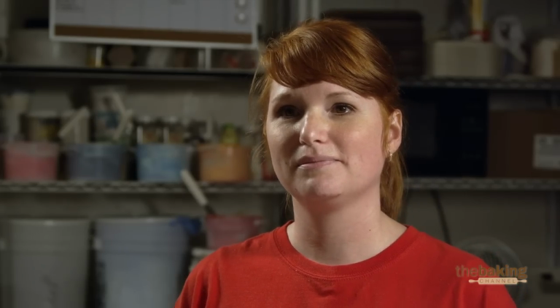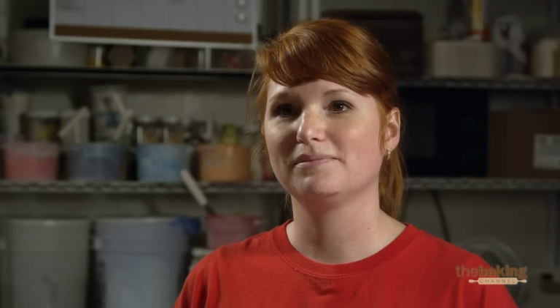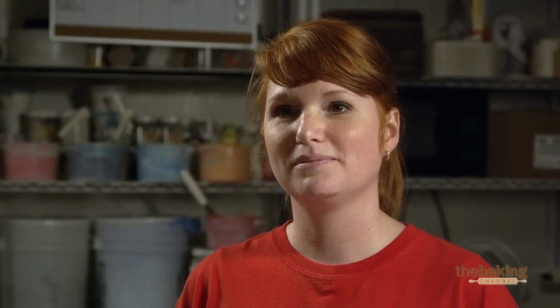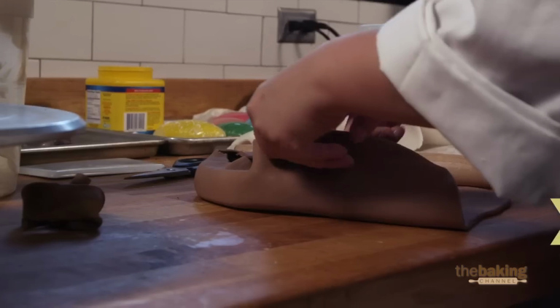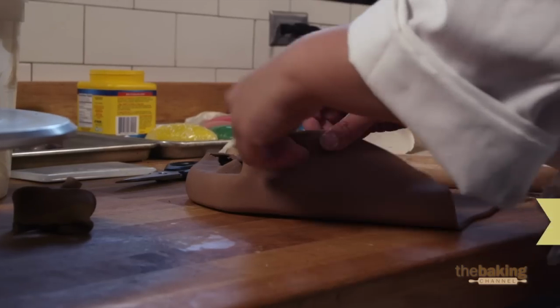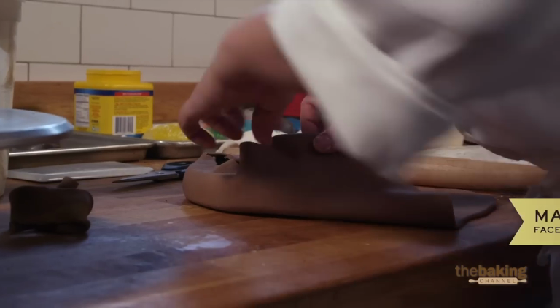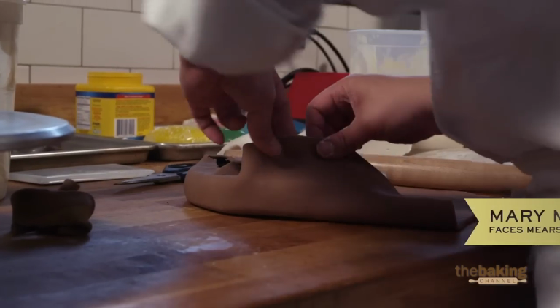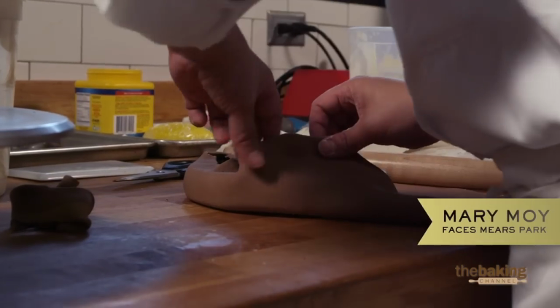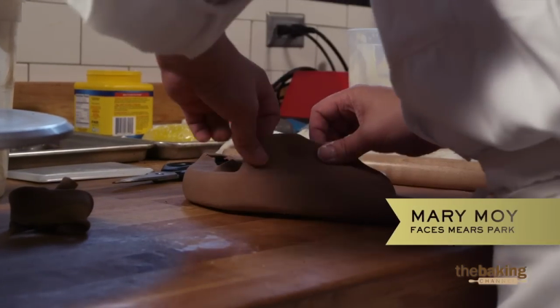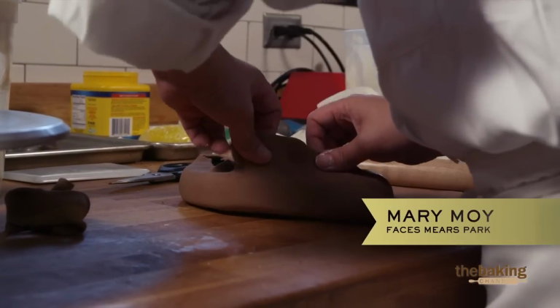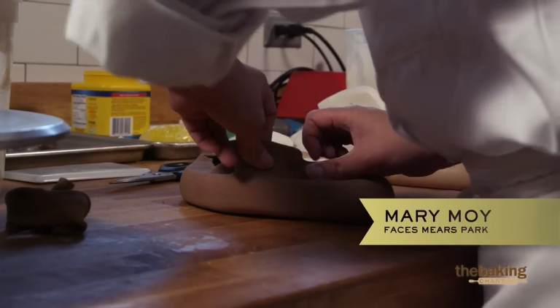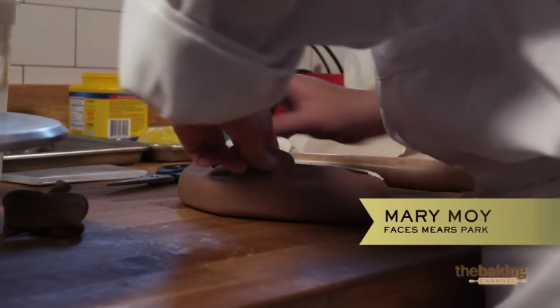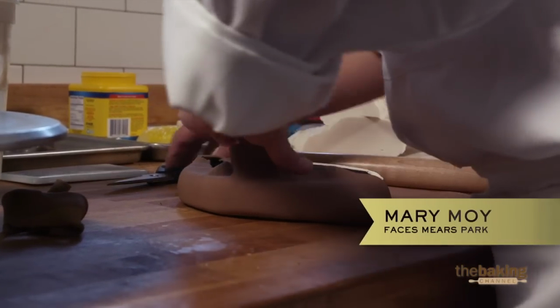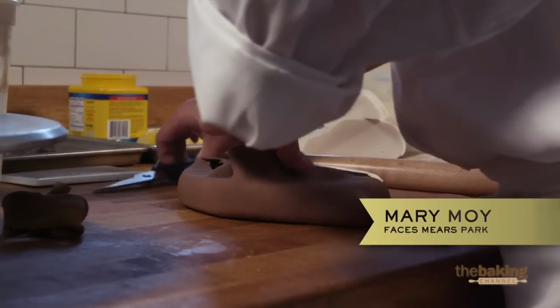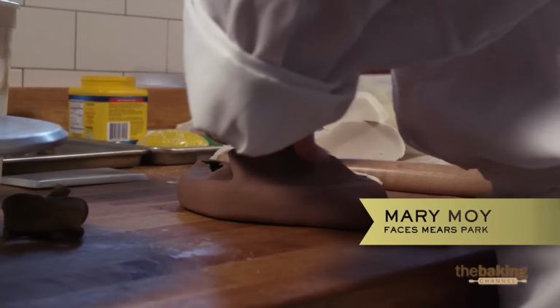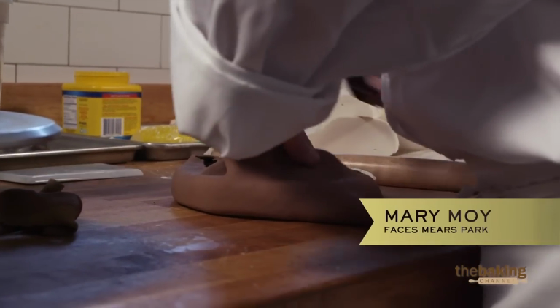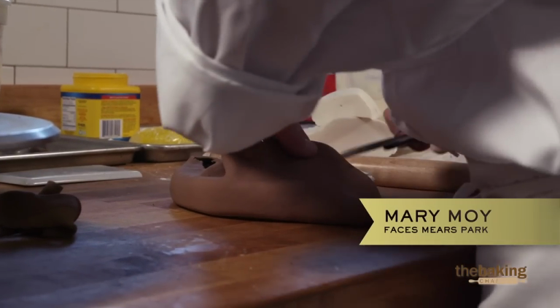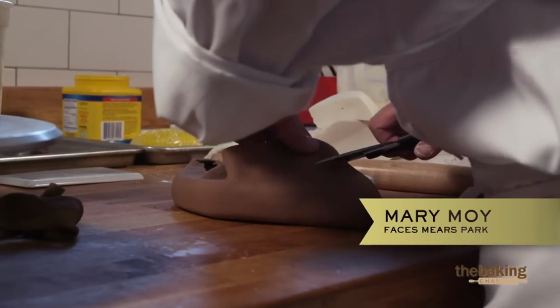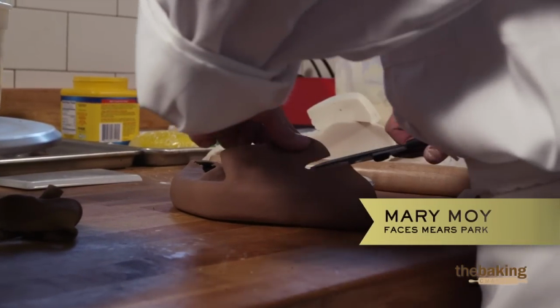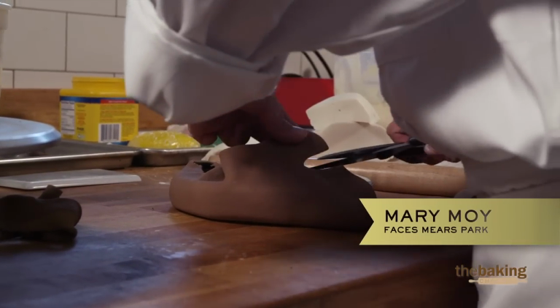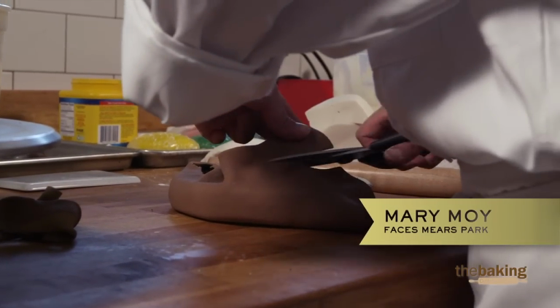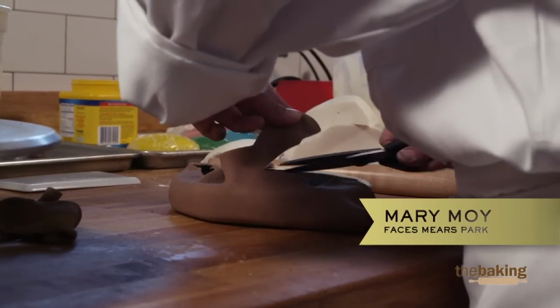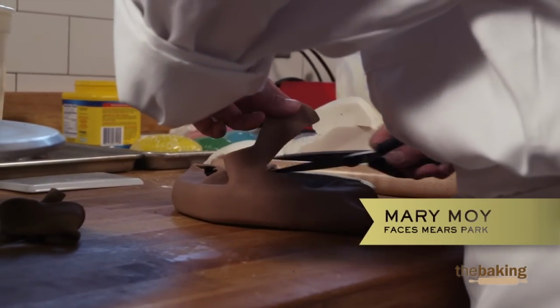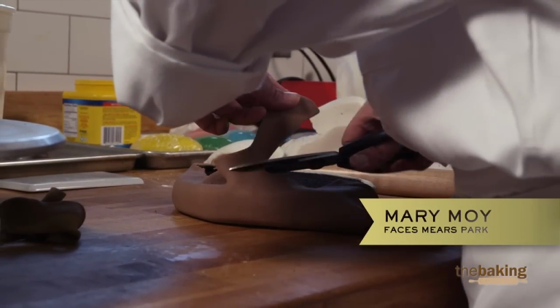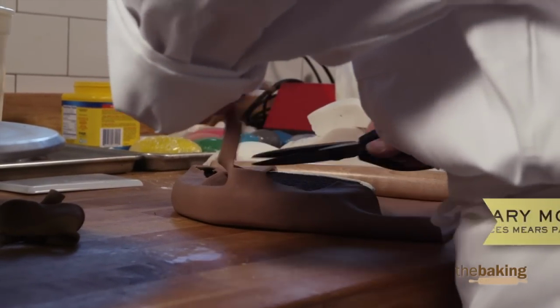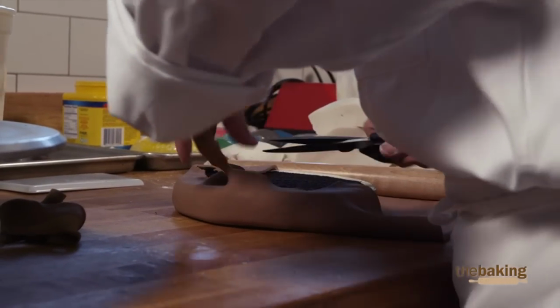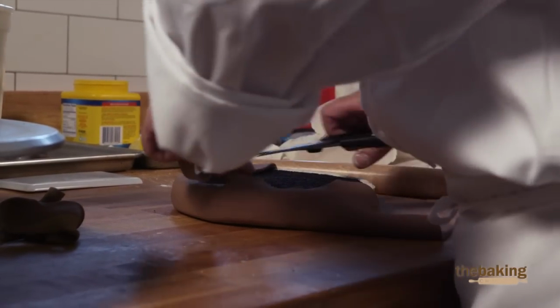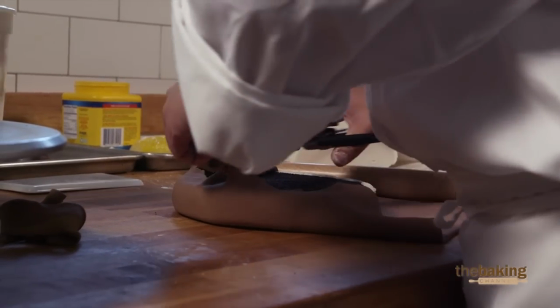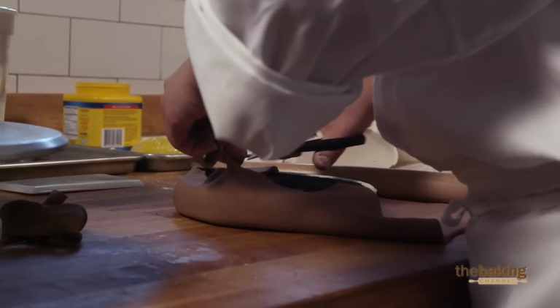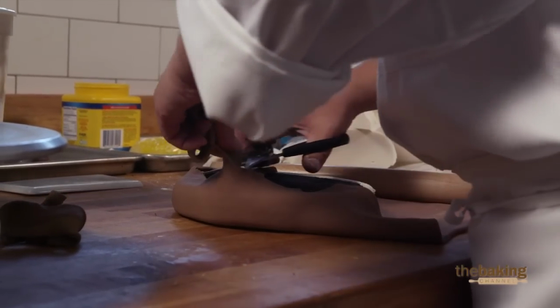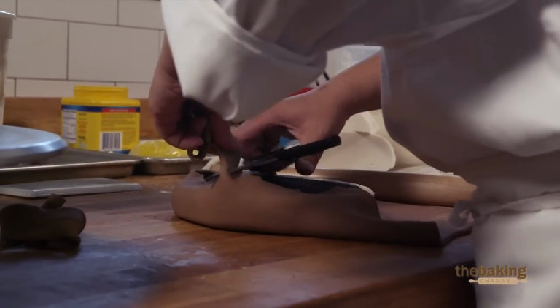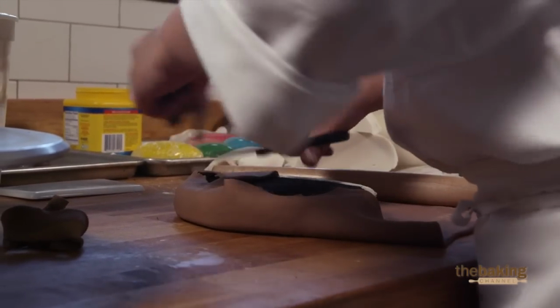There's no real correct way of doing it. That's like saying you can only do something one way, which is not right. In terms of decorating, whatever gets you from point A to point B works.